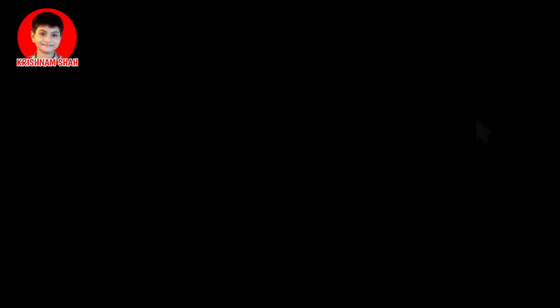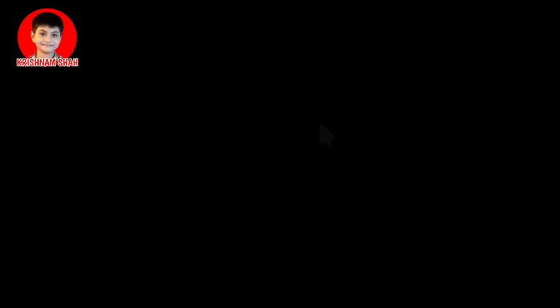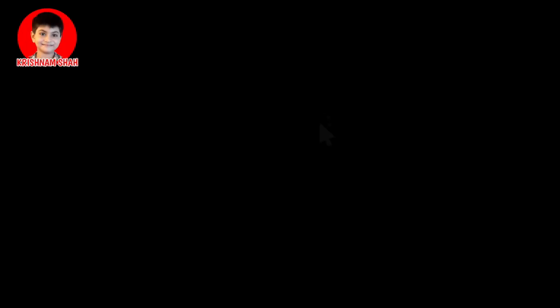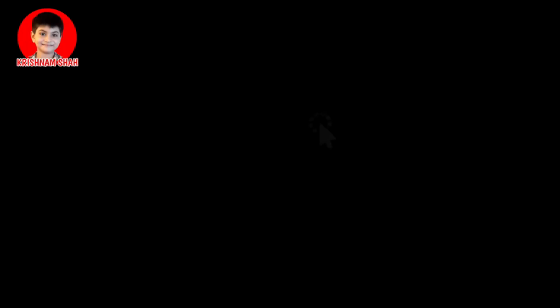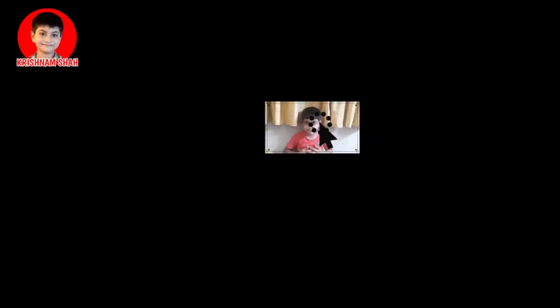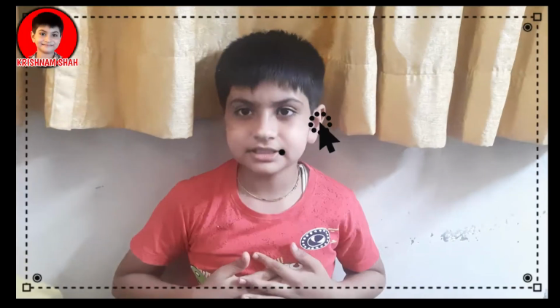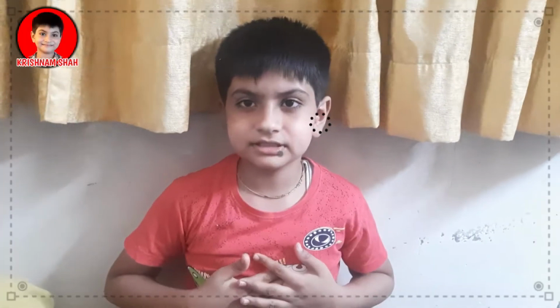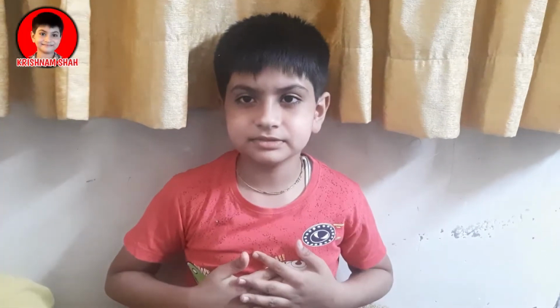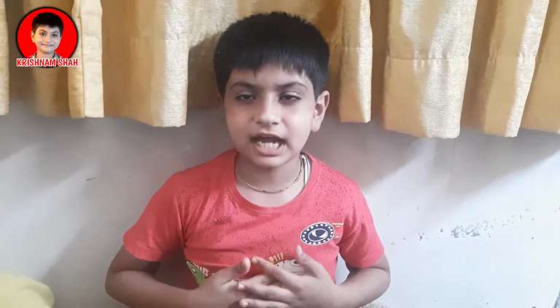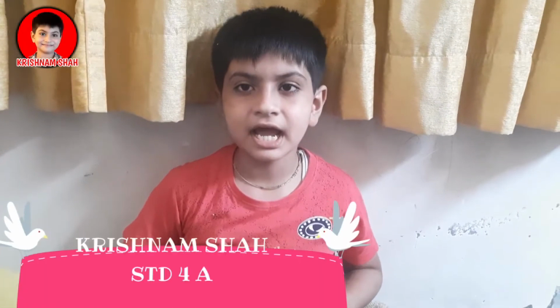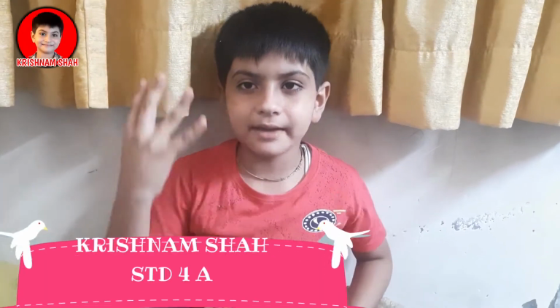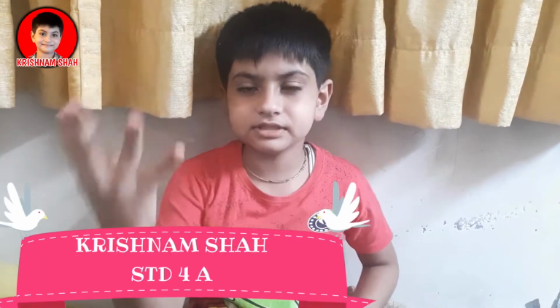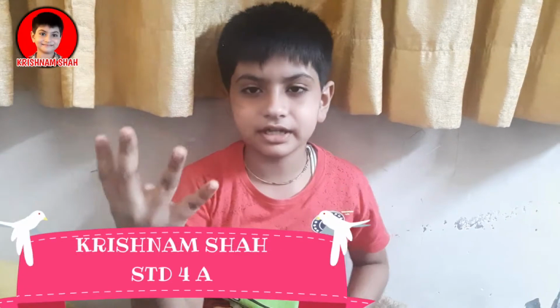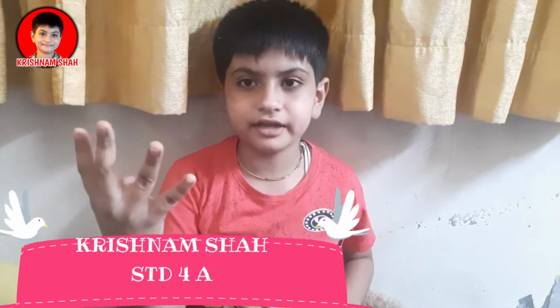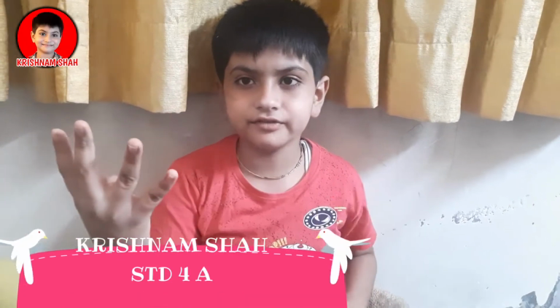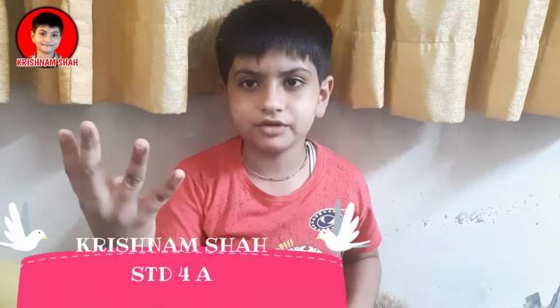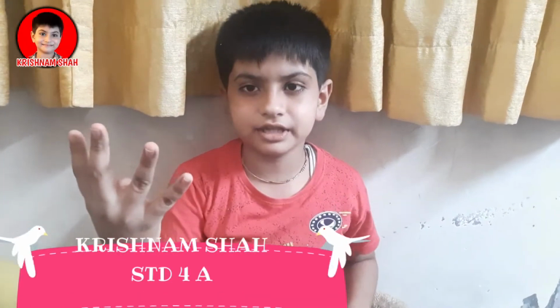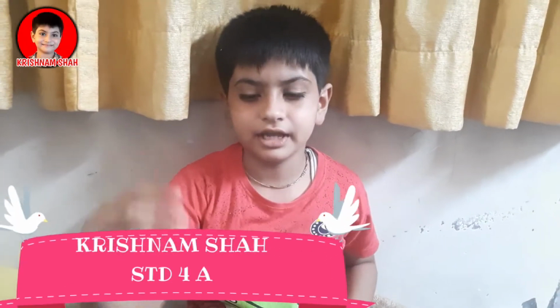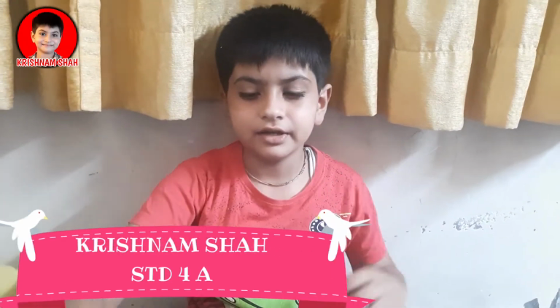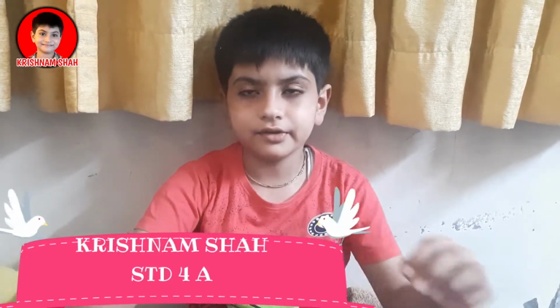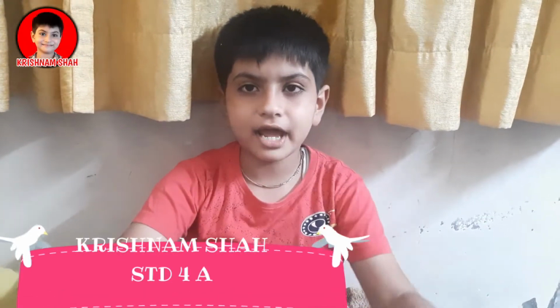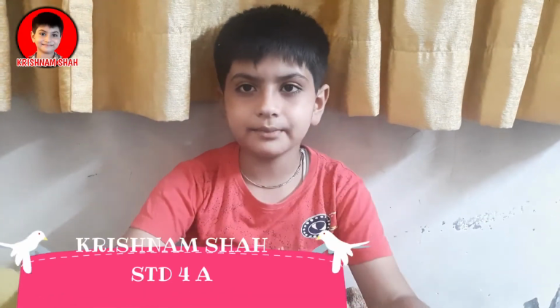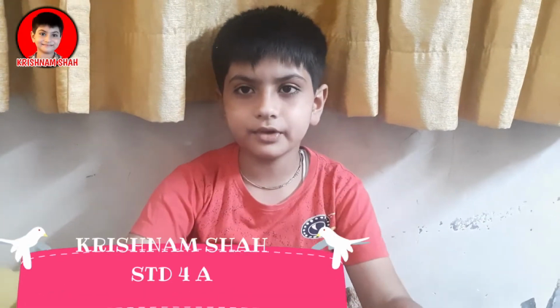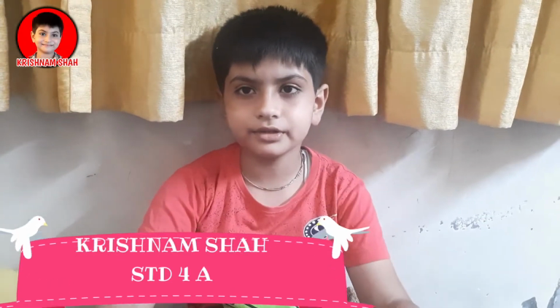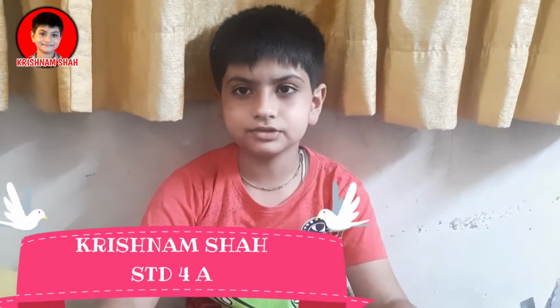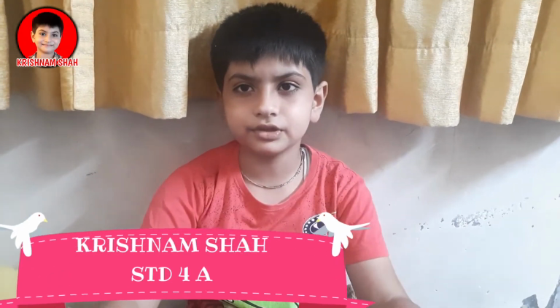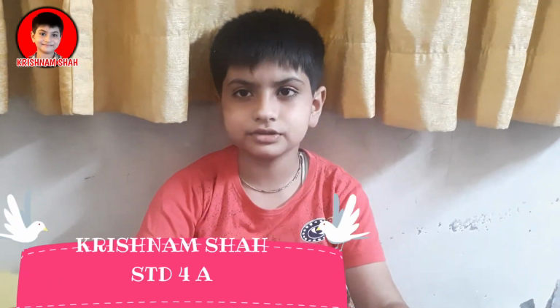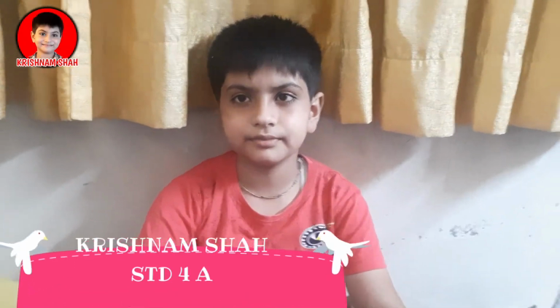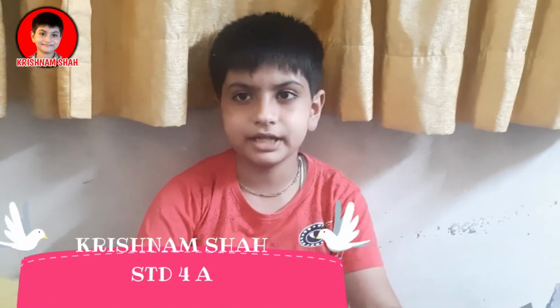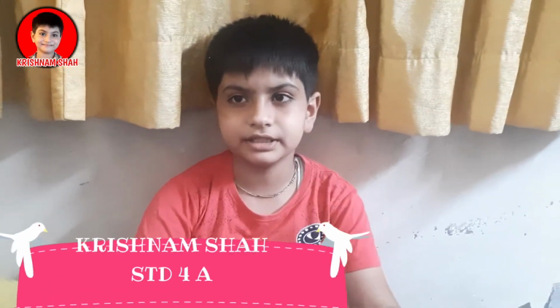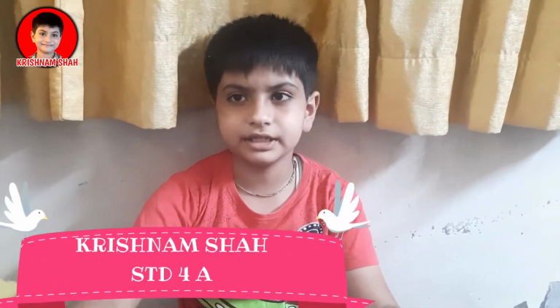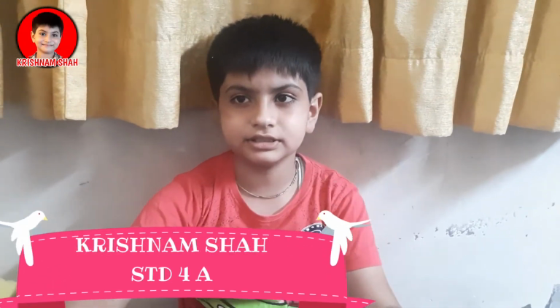My name is Krishnam Shah. I am studying in Forsyth. Today I am going to show you some magic tricks.